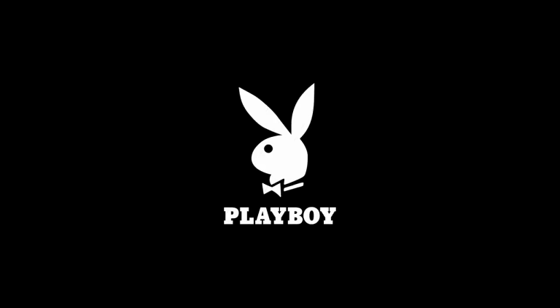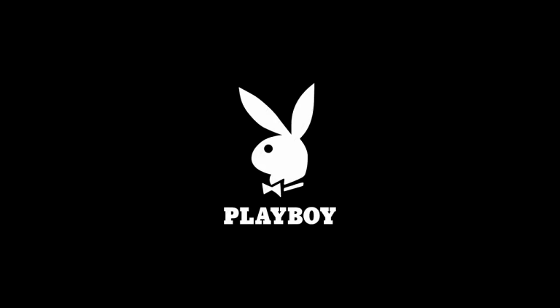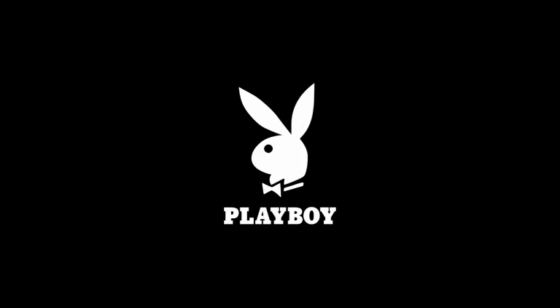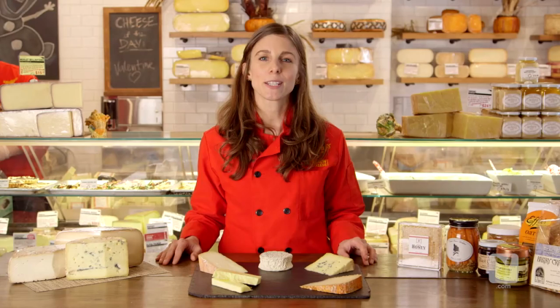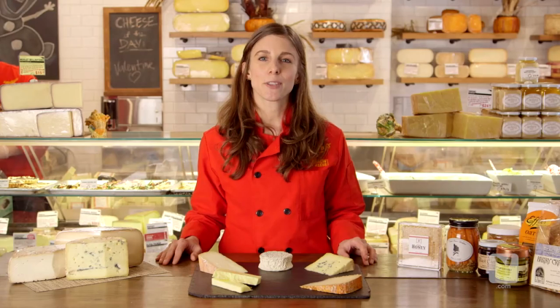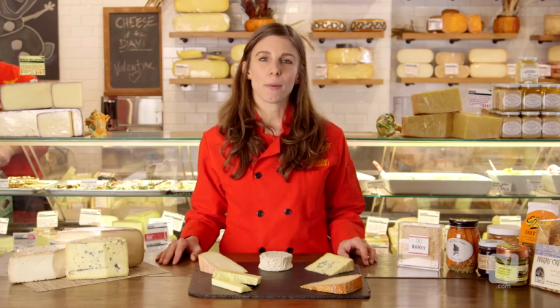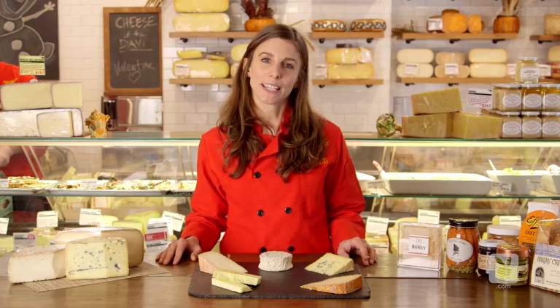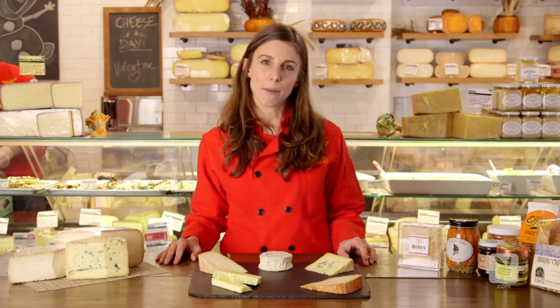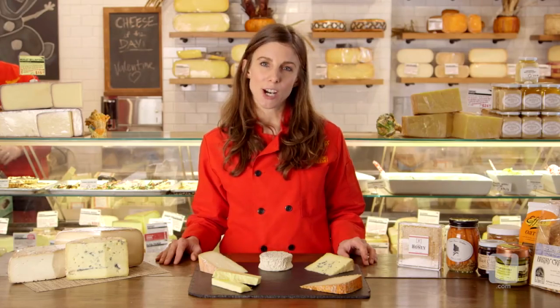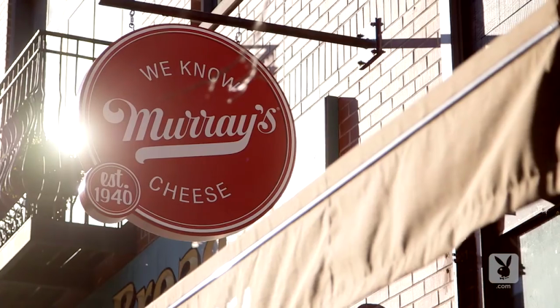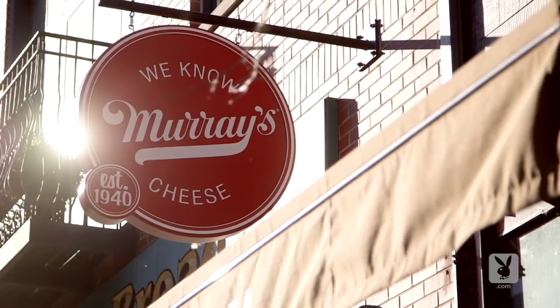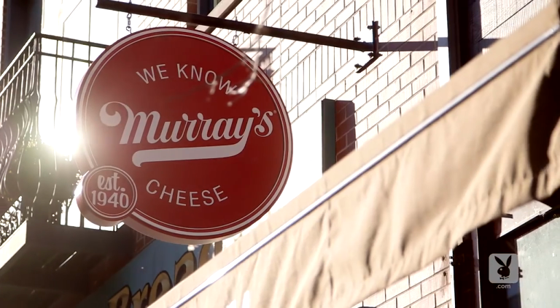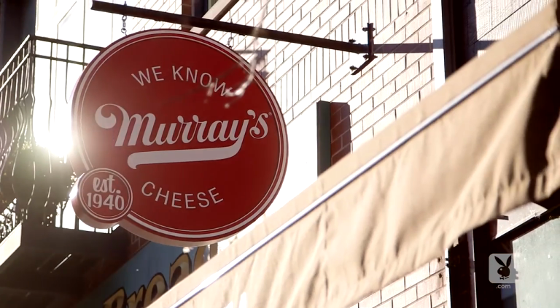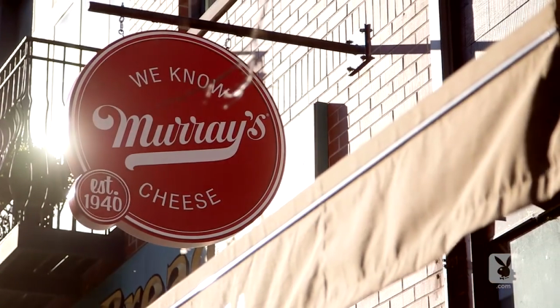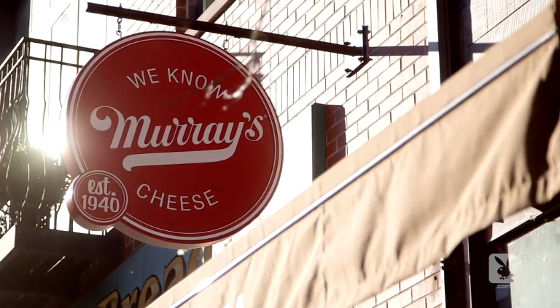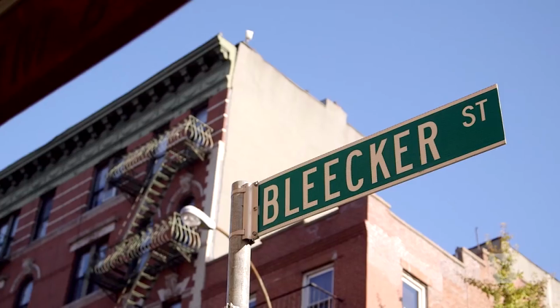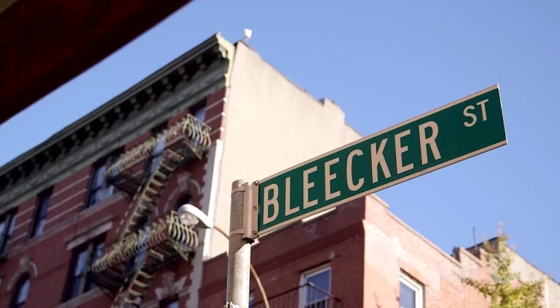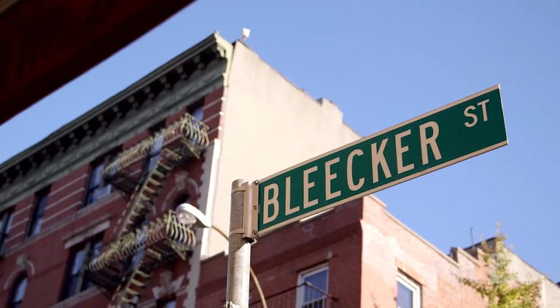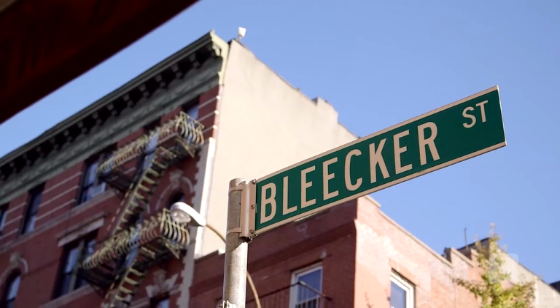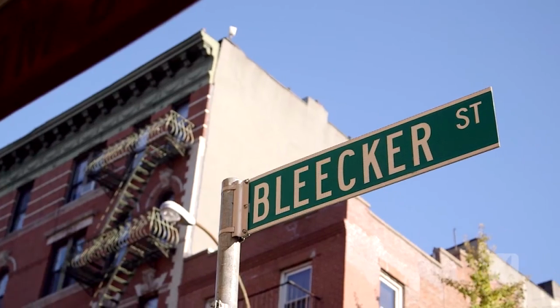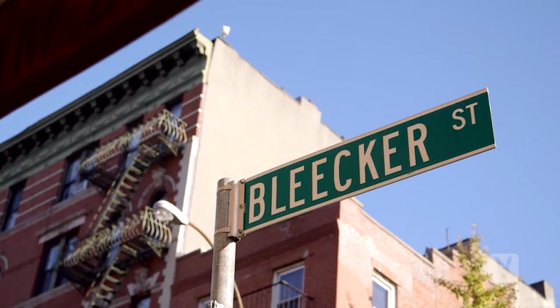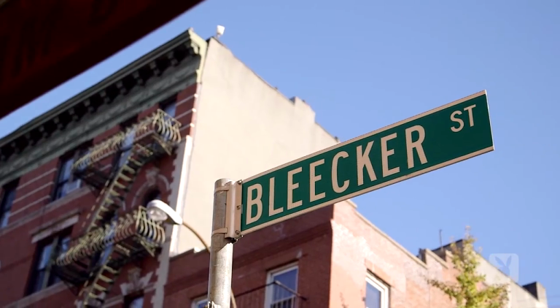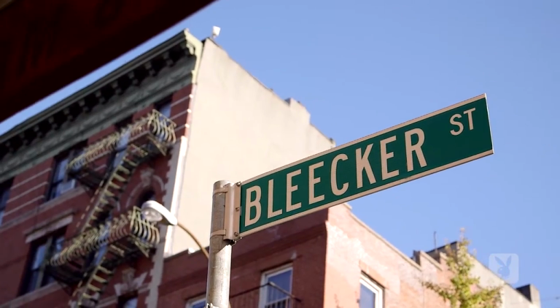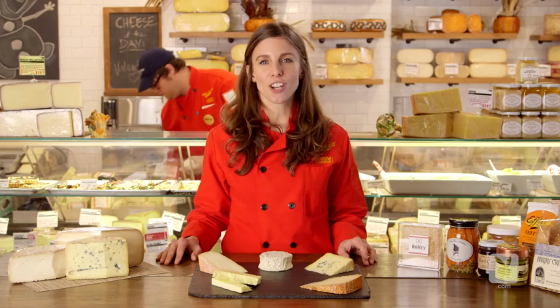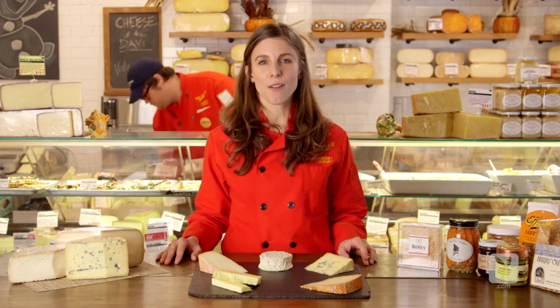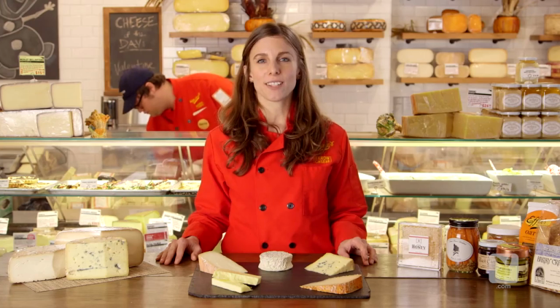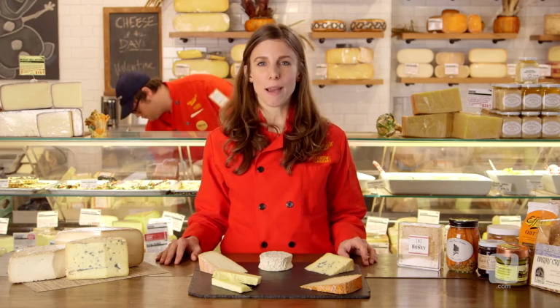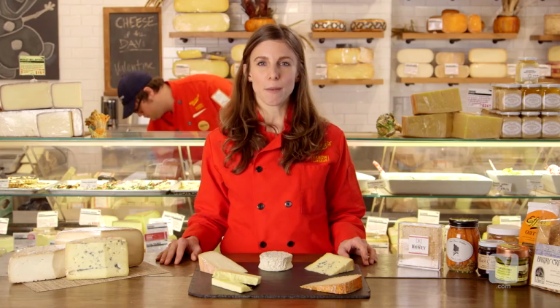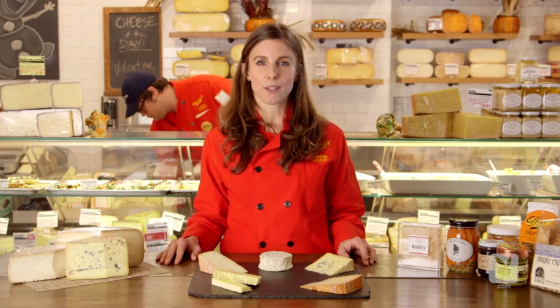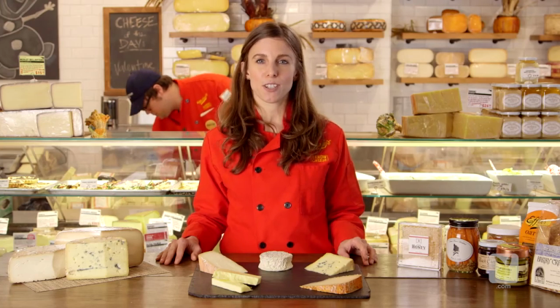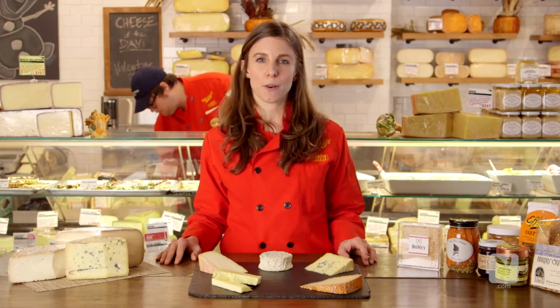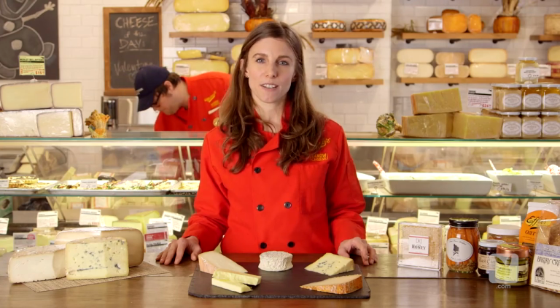Hi, I'm Elizabeth Chubik, and I'm here at Murray's Cheese on Bleecker Street in Manhattan, and I'm going to show you how to spice up your cheese board.